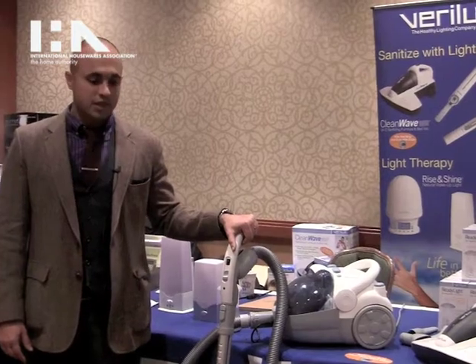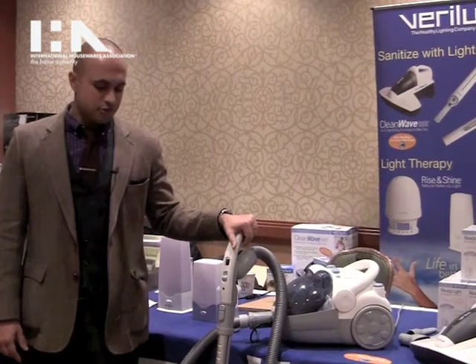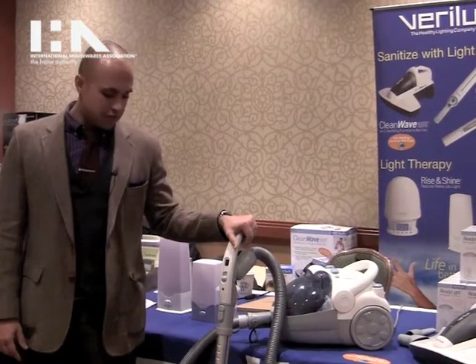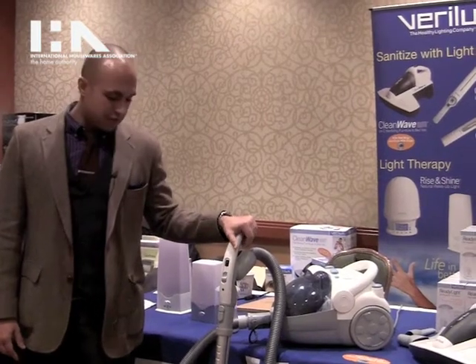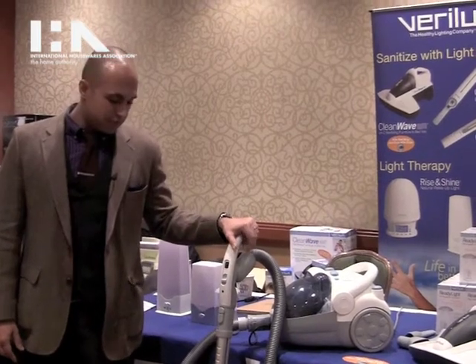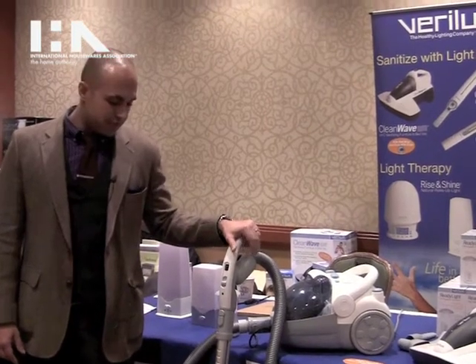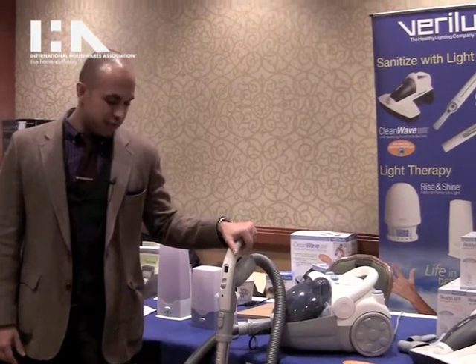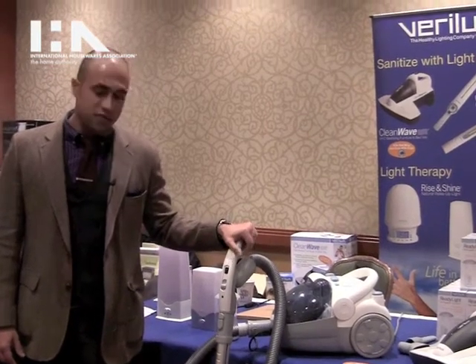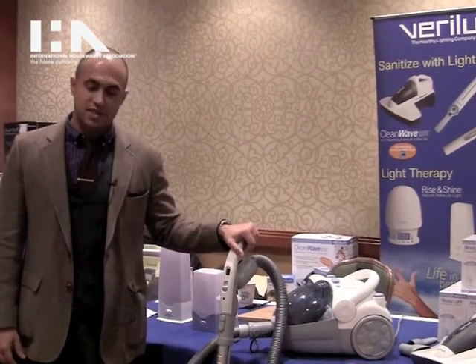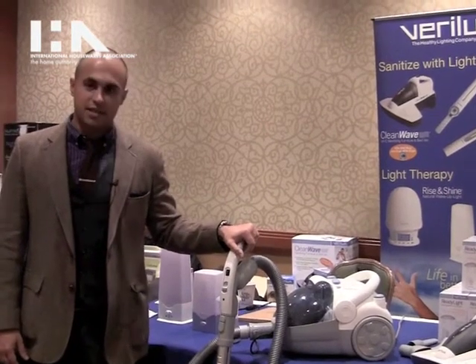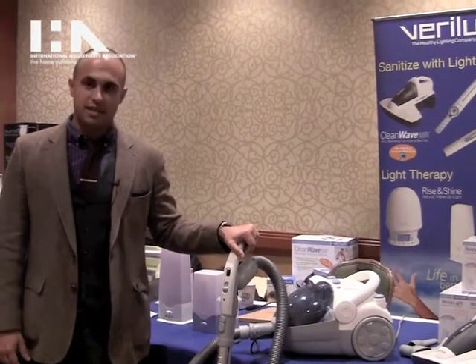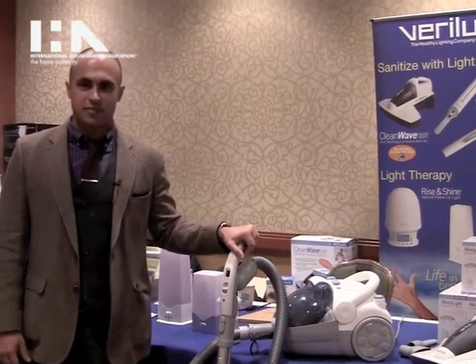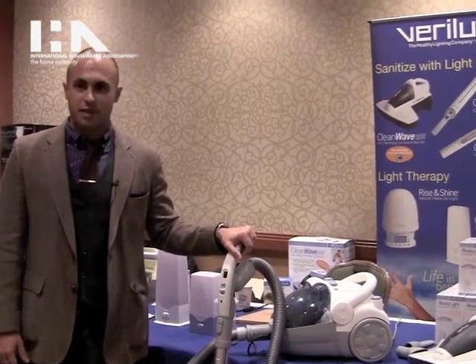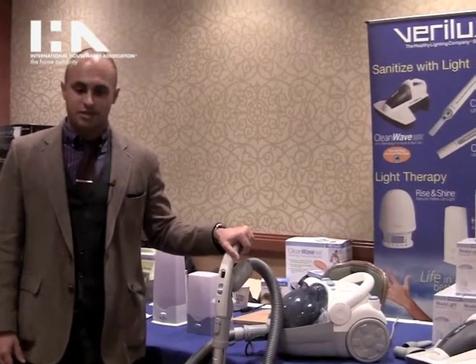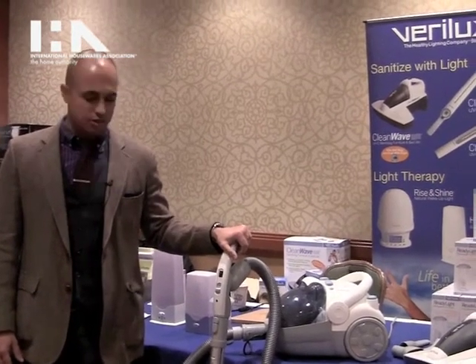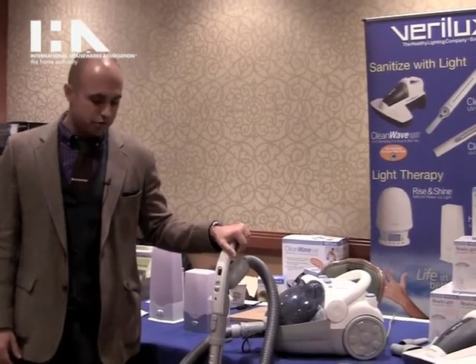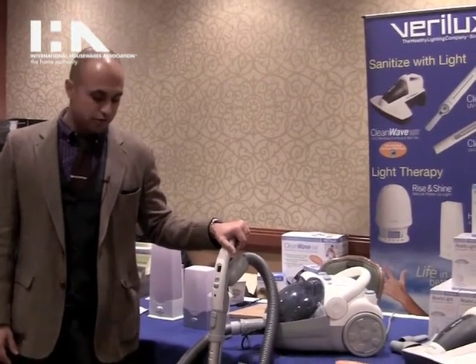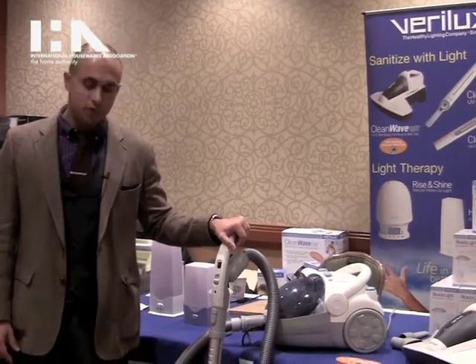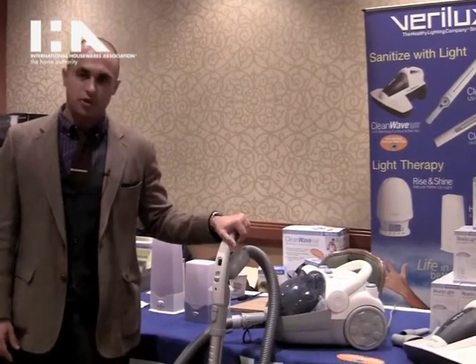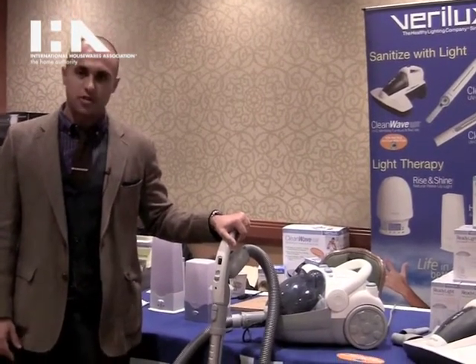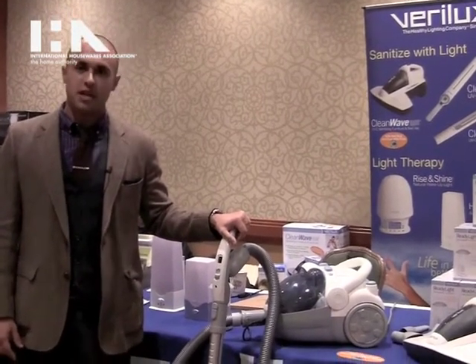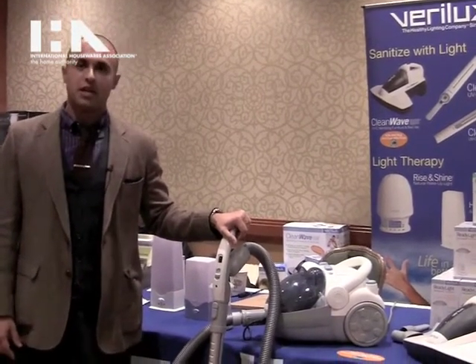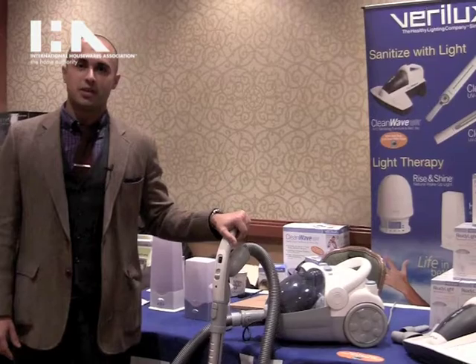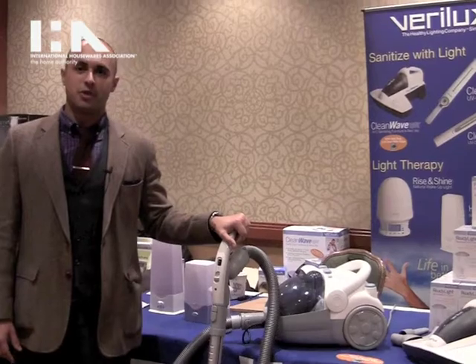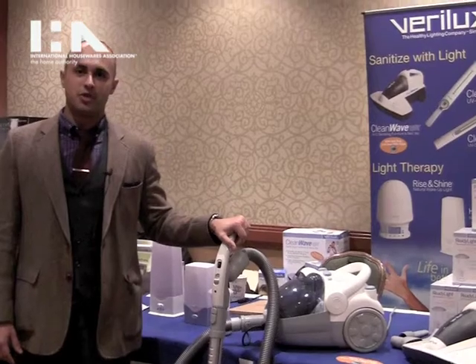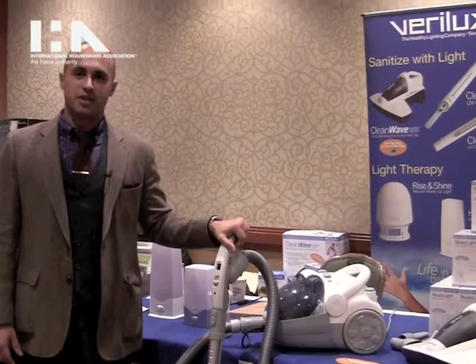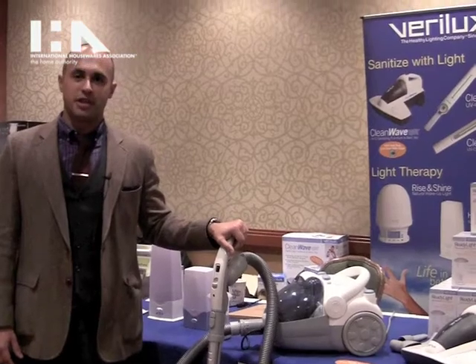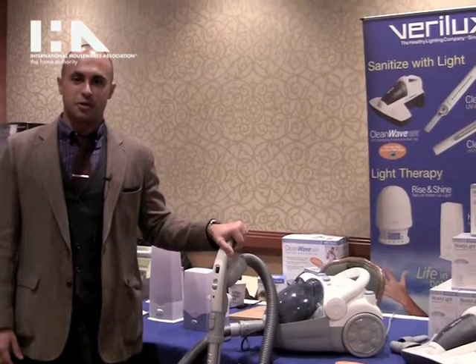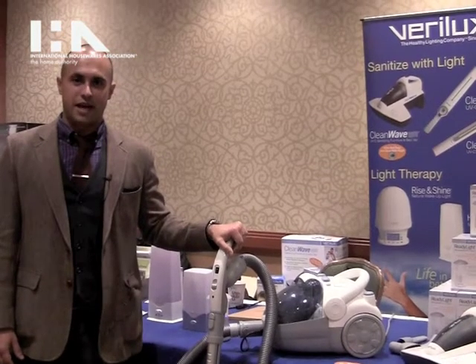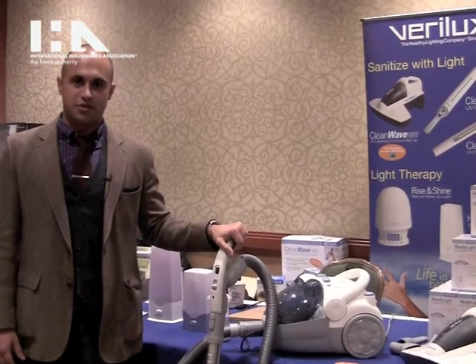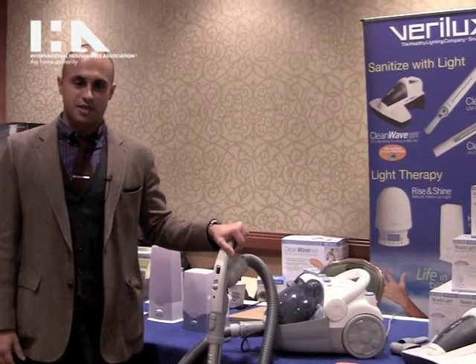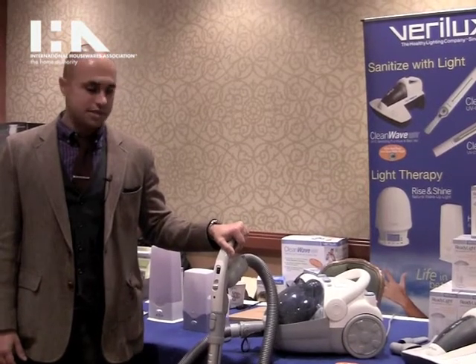So just in a little bit of time you can sanitize from head to toe your floors, your upholstery, and your mattresses.